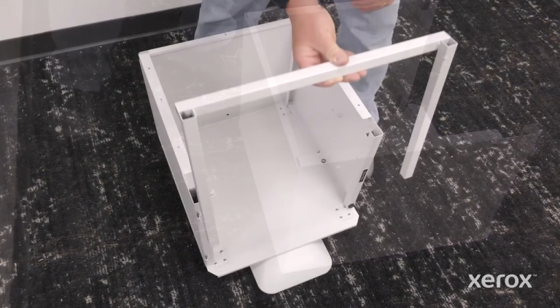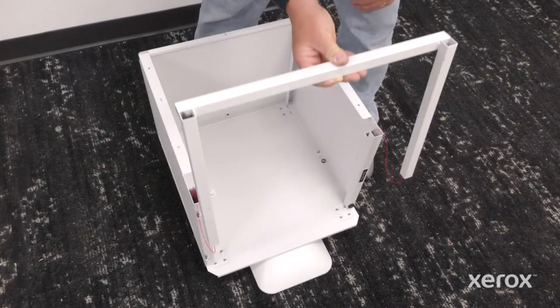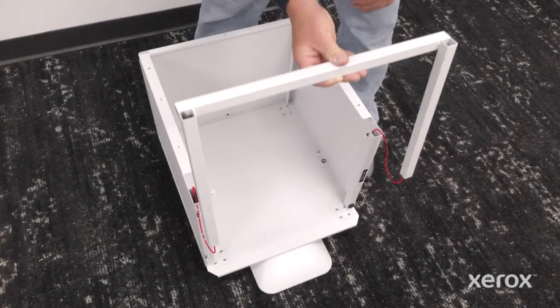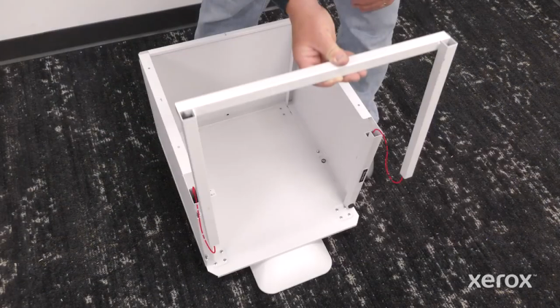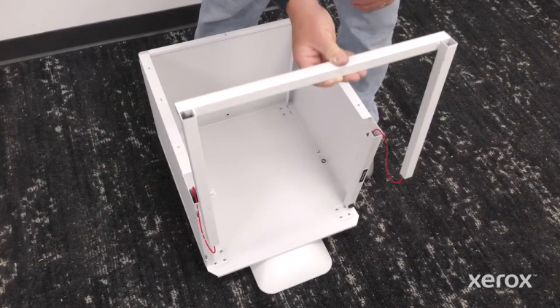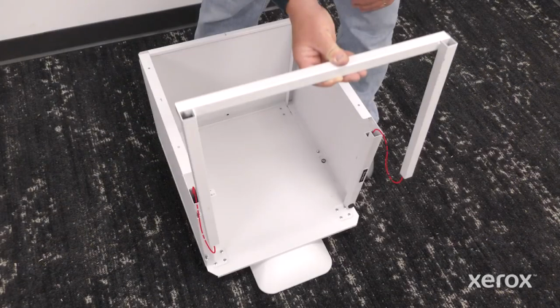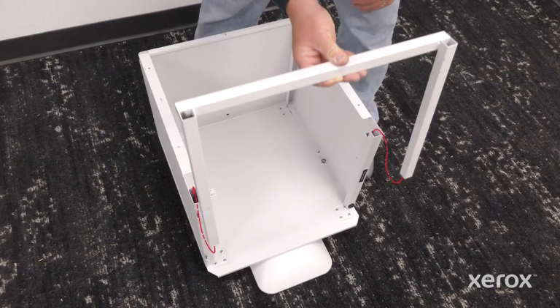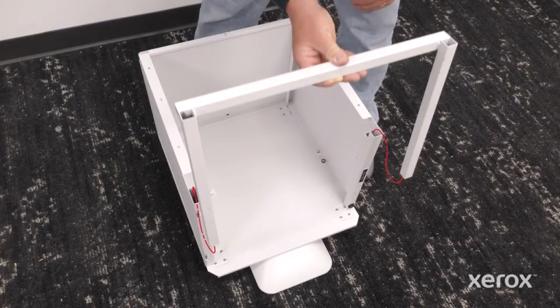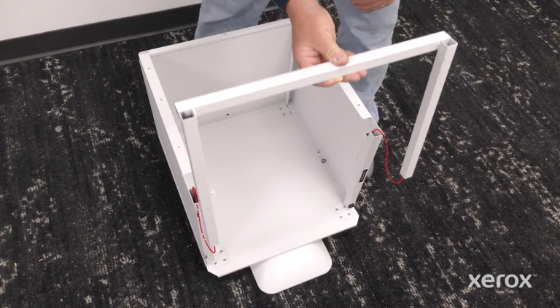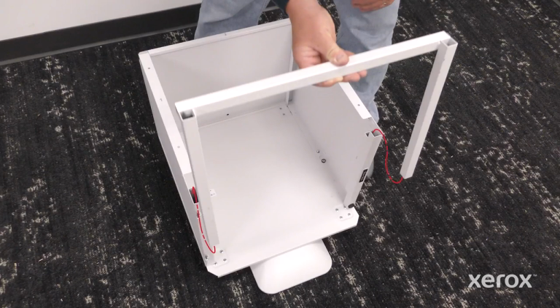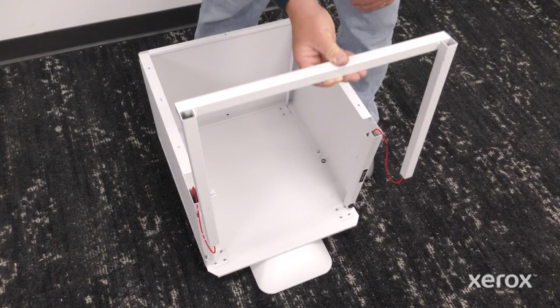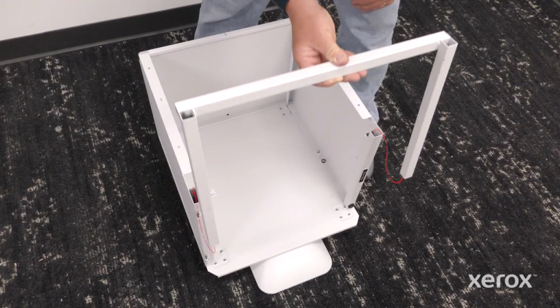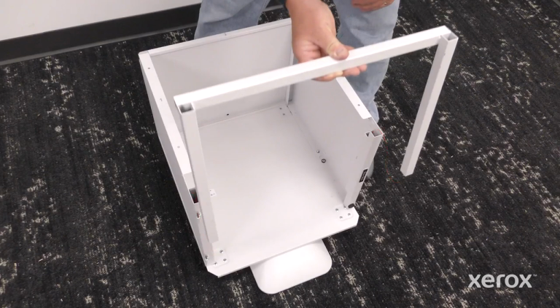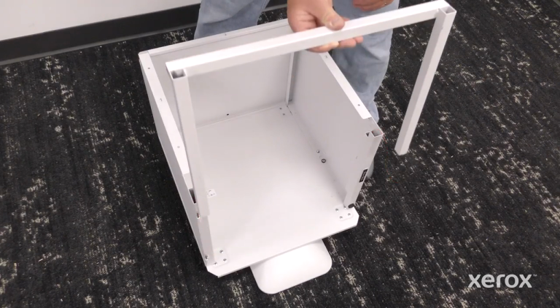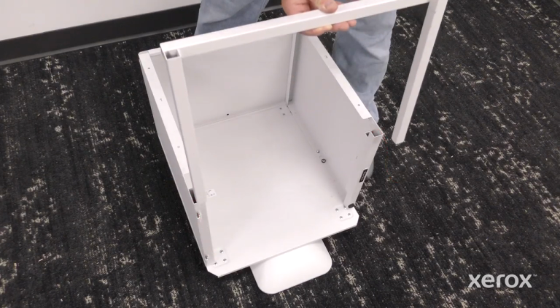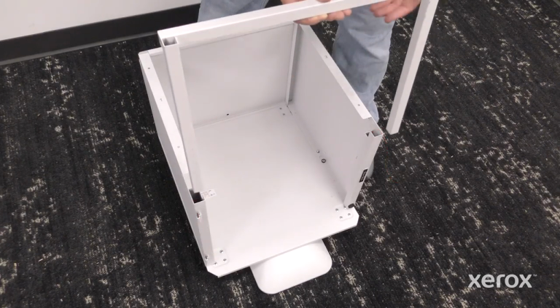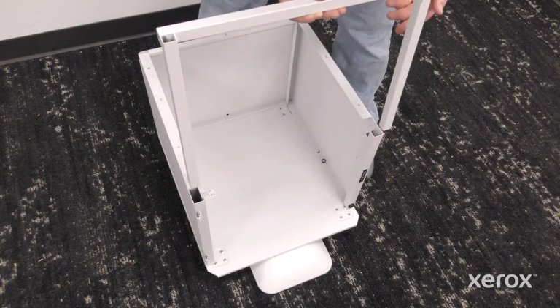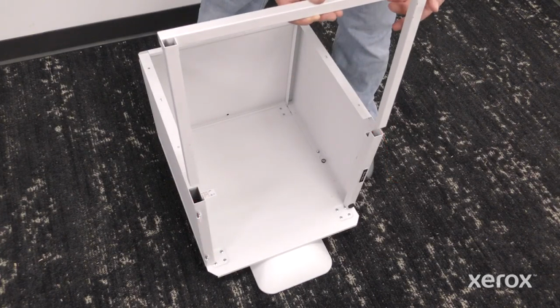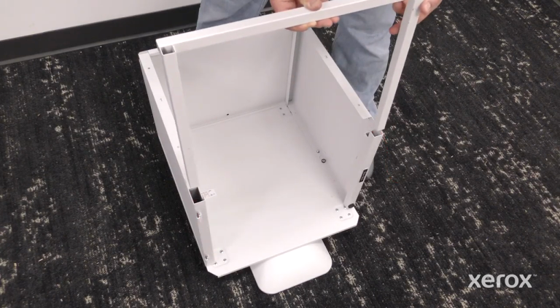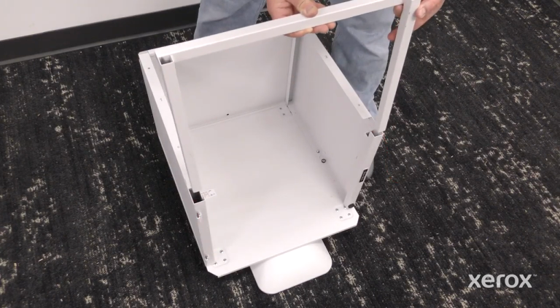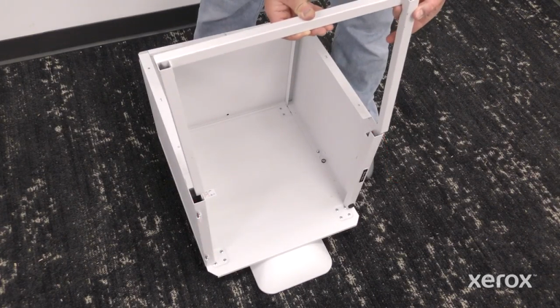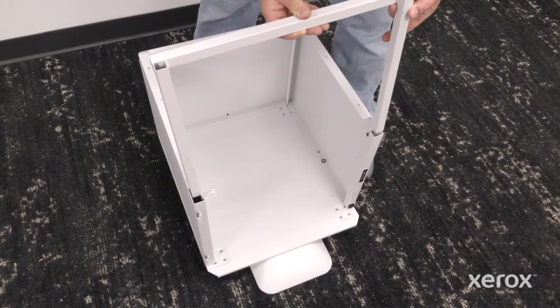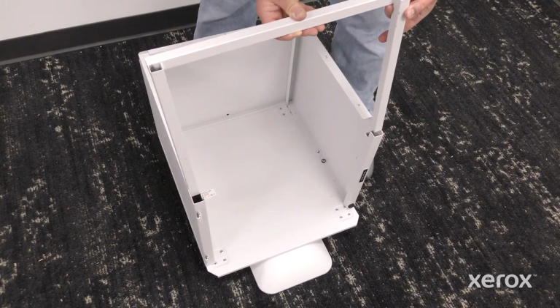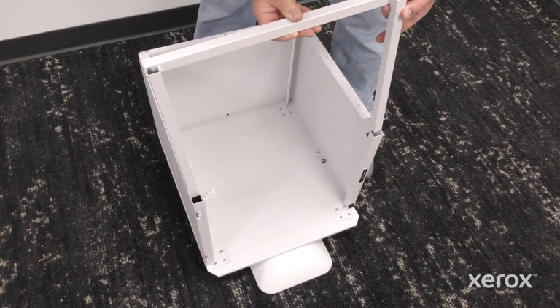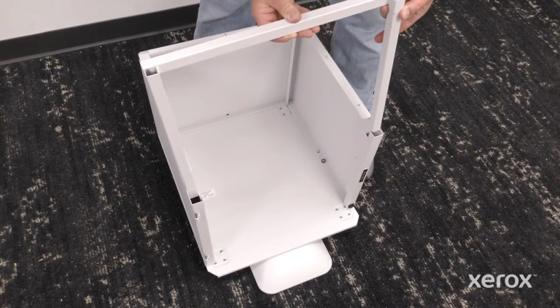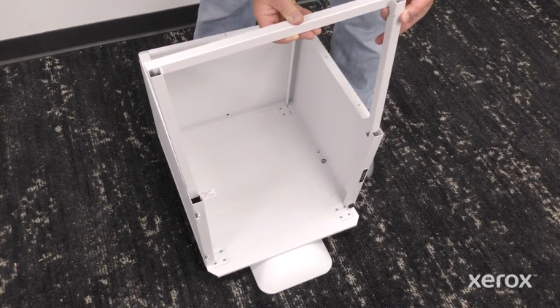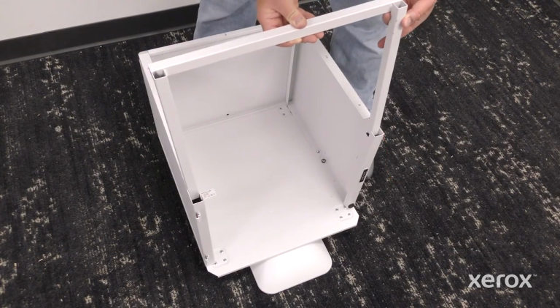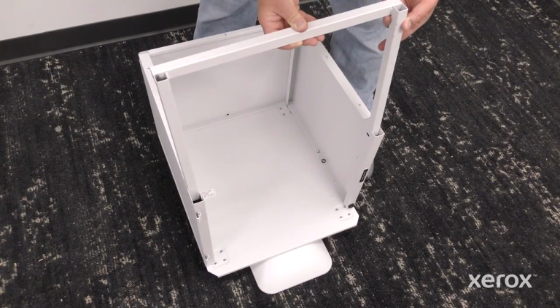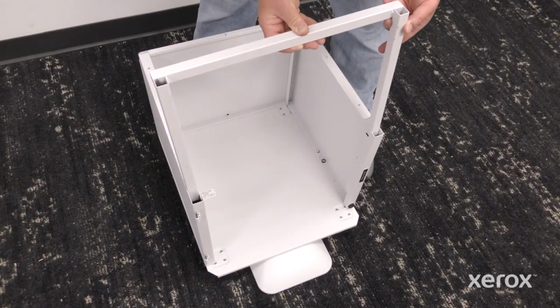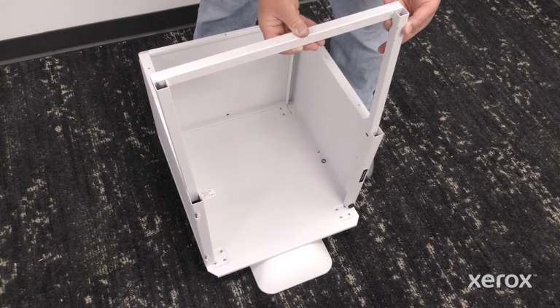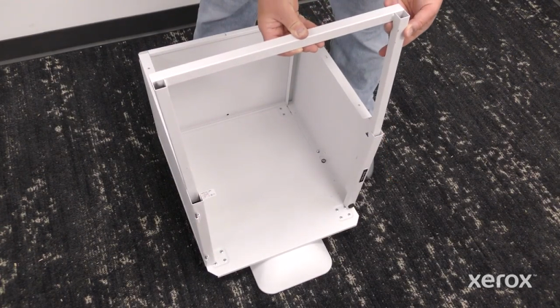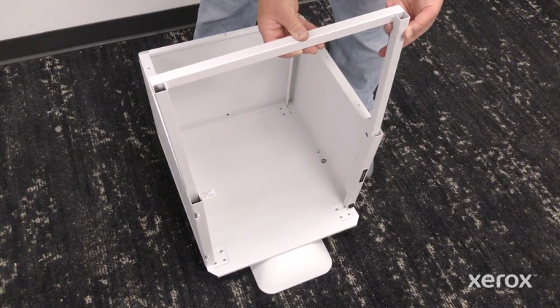To install the front frame, align the supports with the slots in the stand and slide it down.